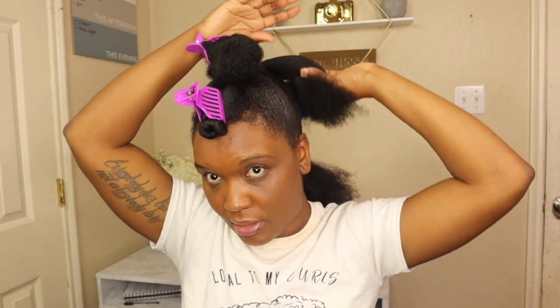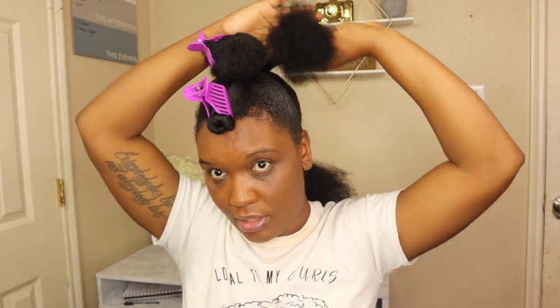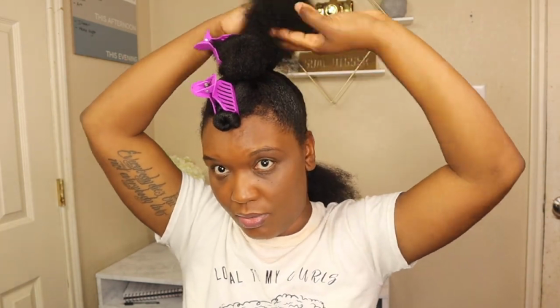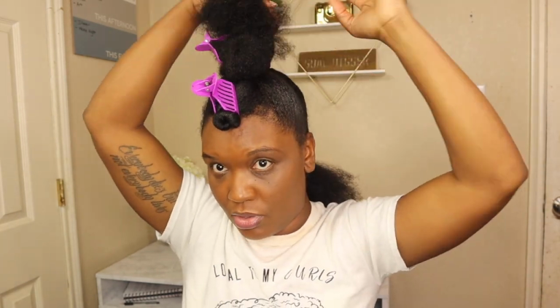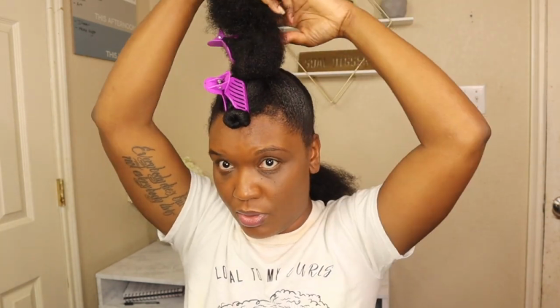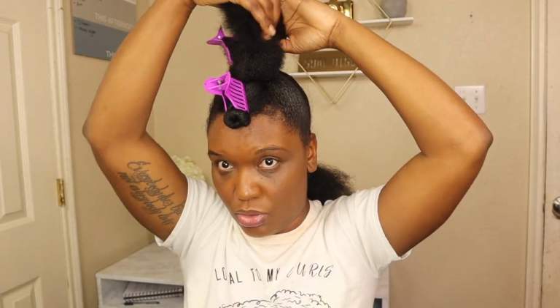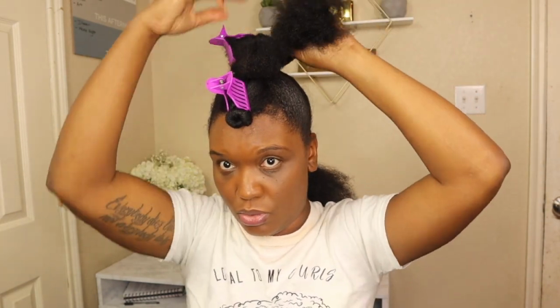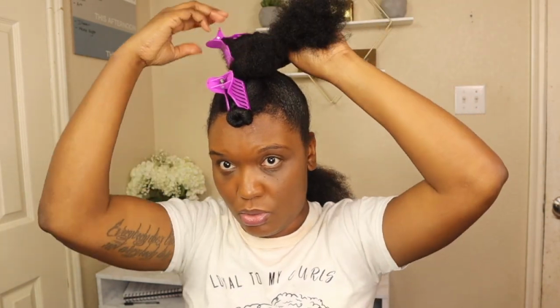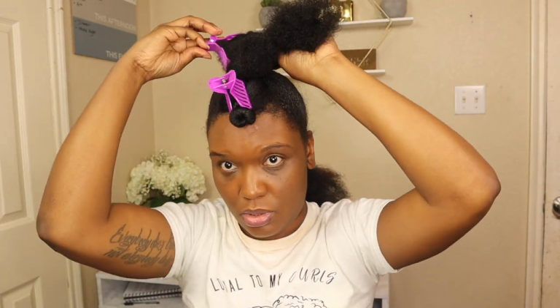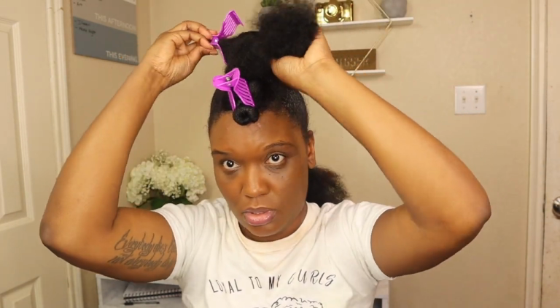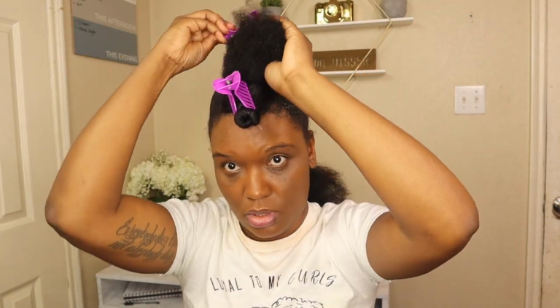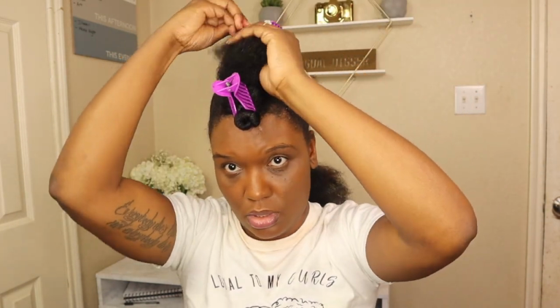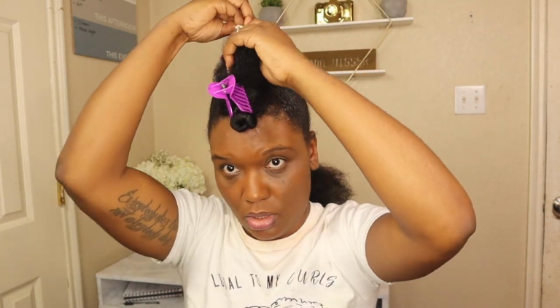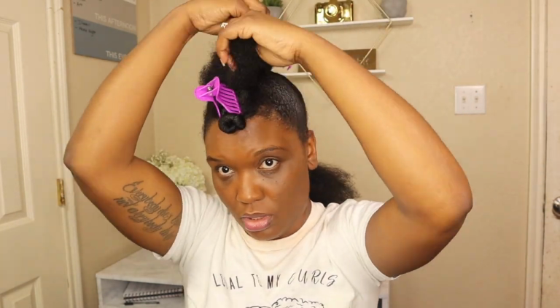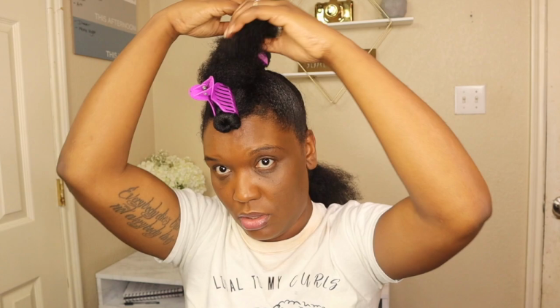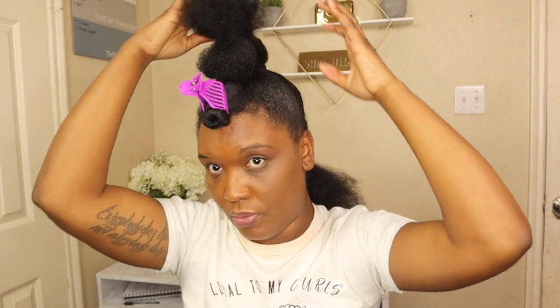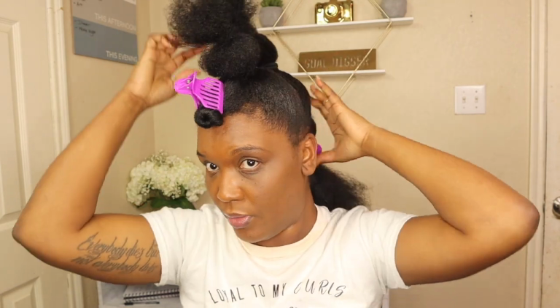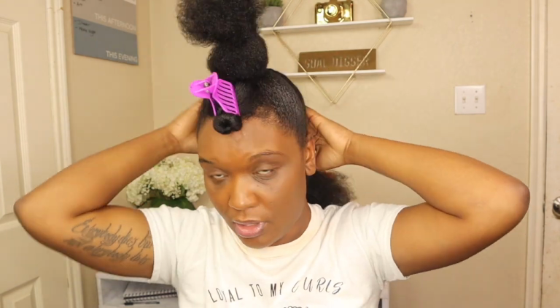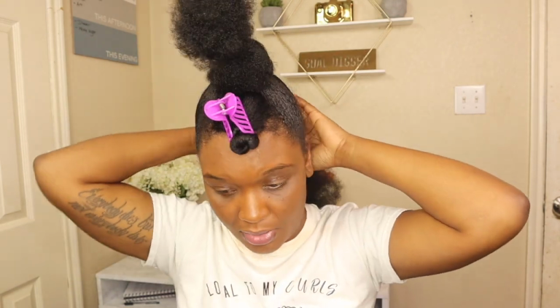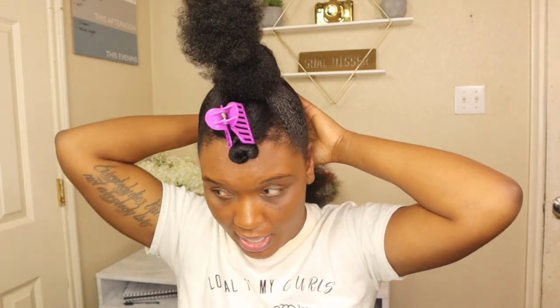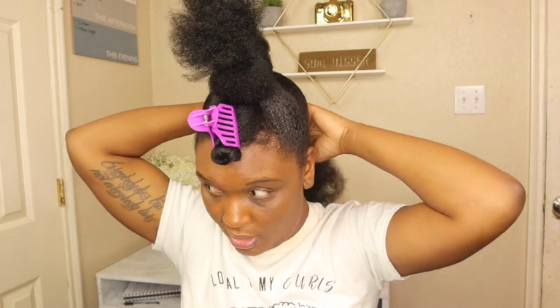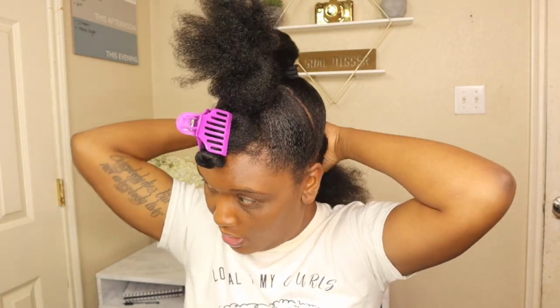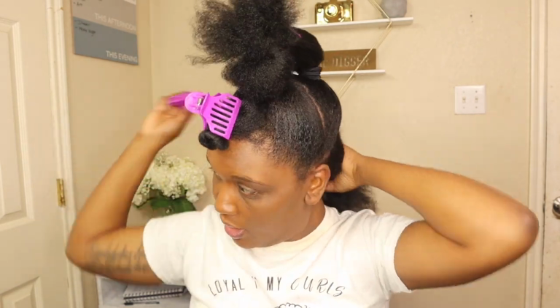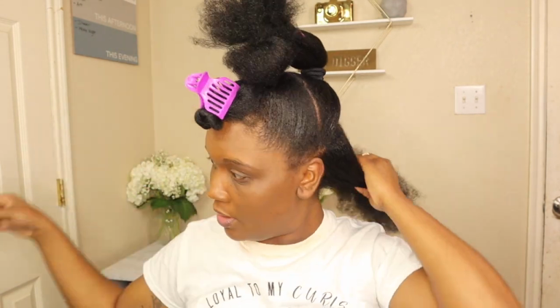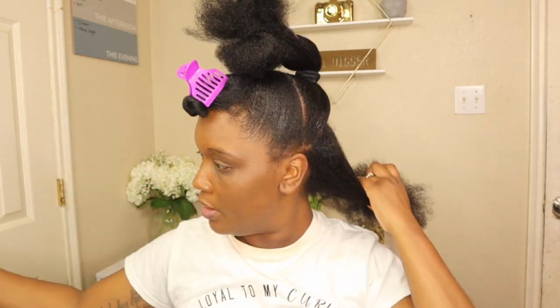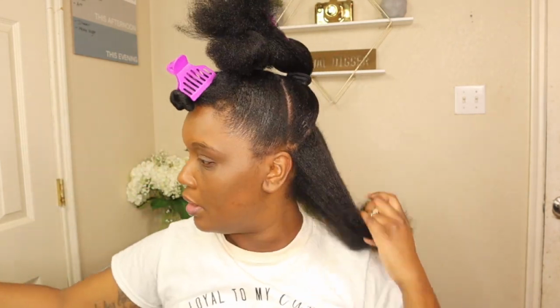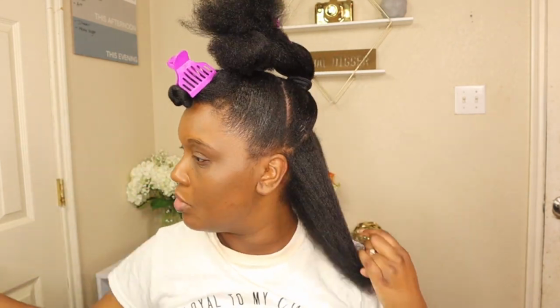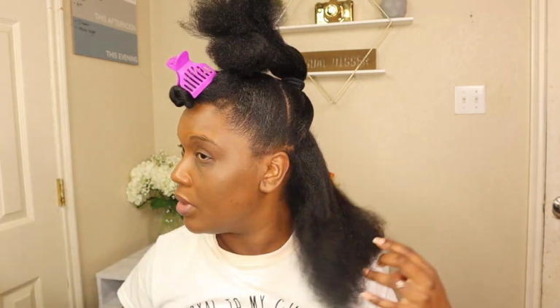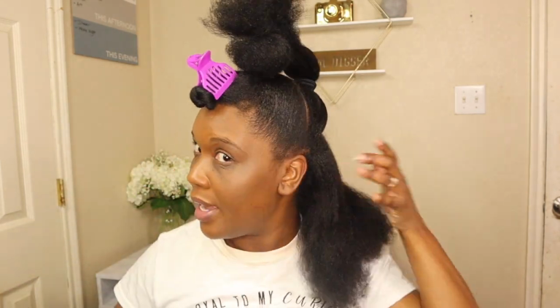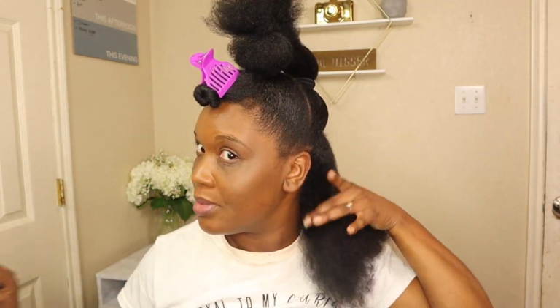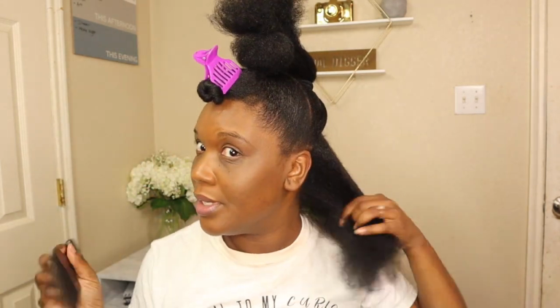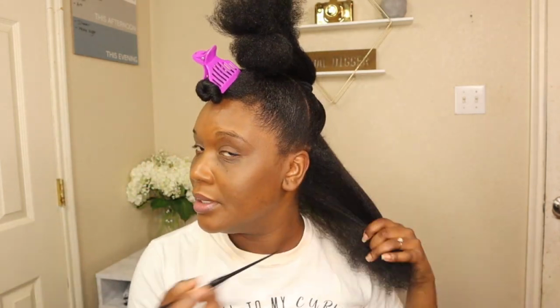Then I'm just going to clip that and then I'm doing the last one.